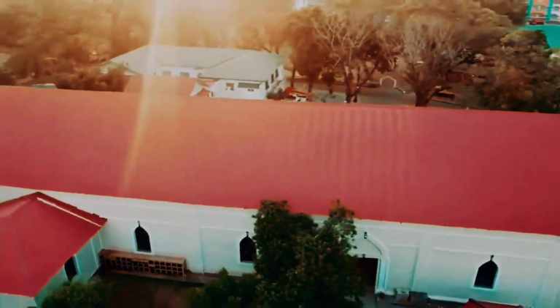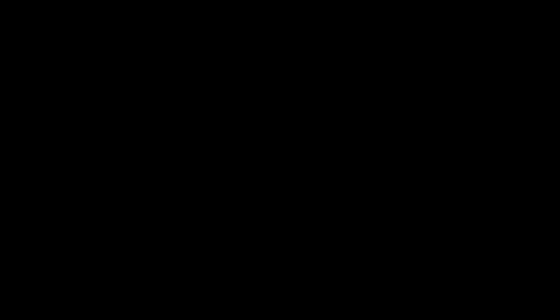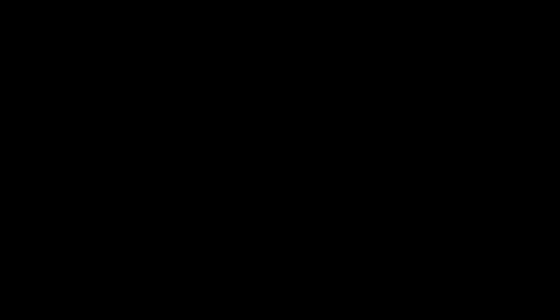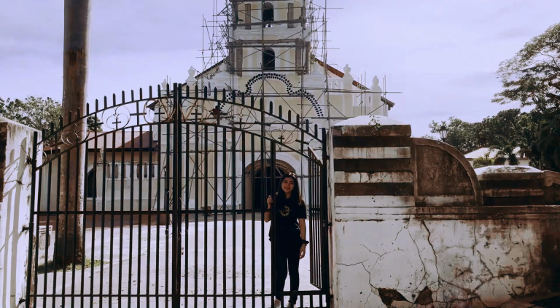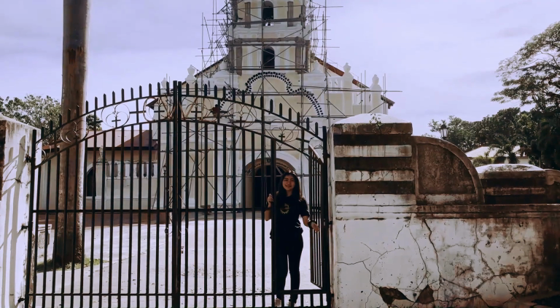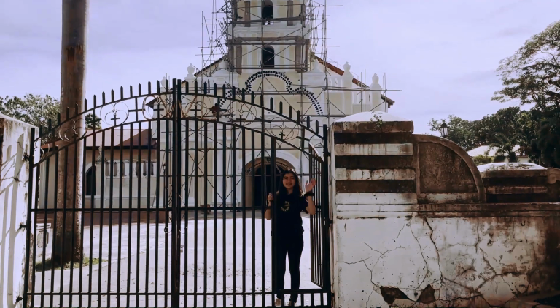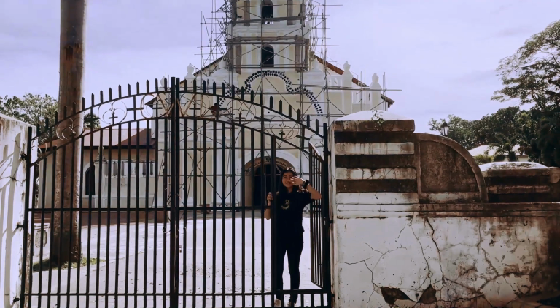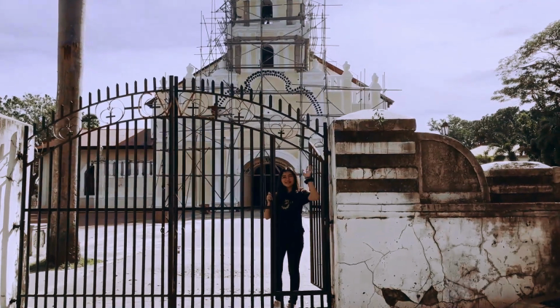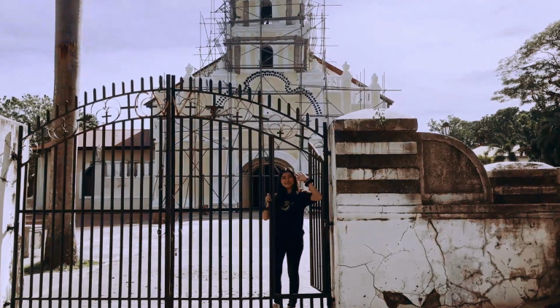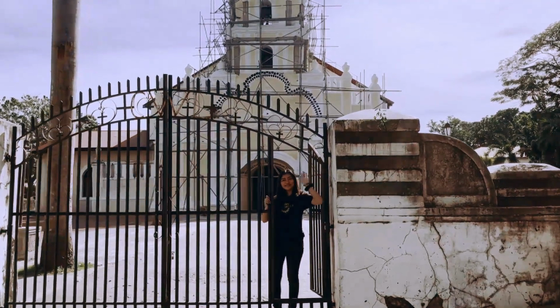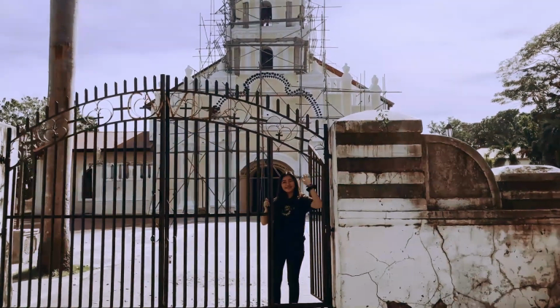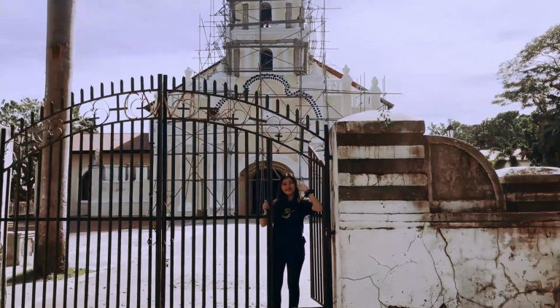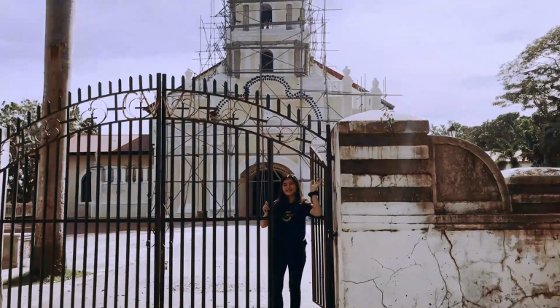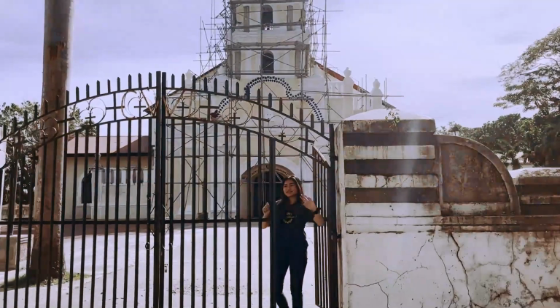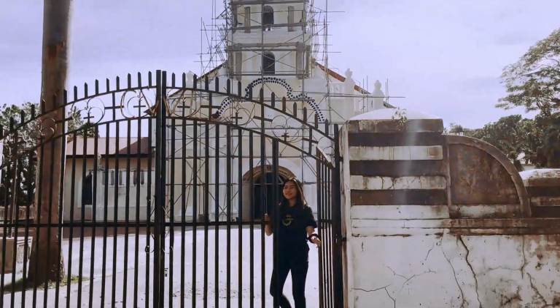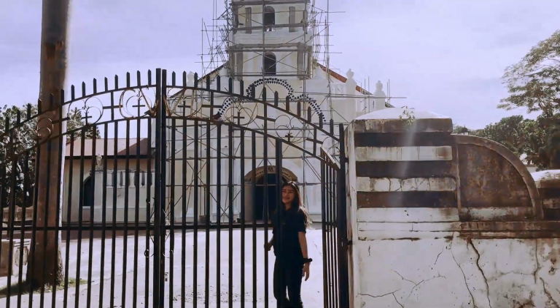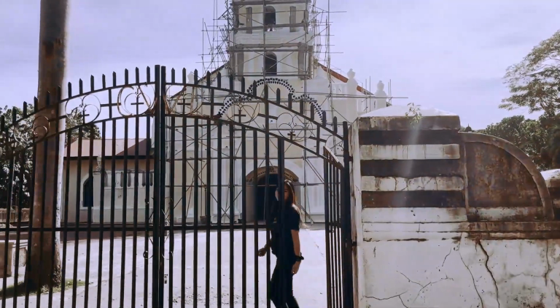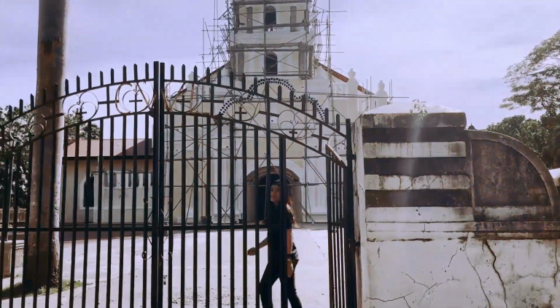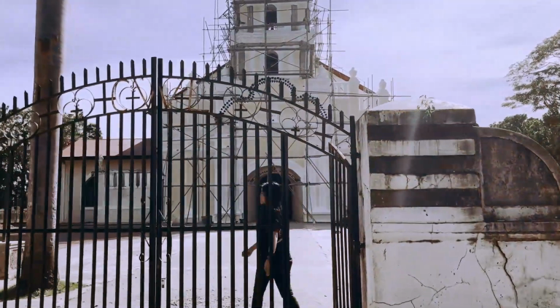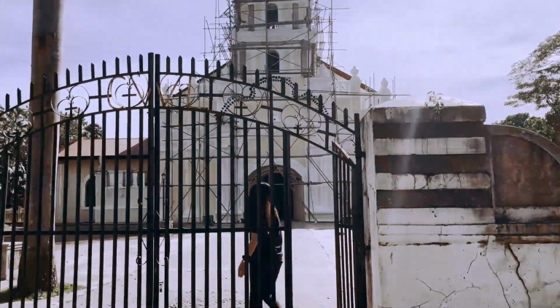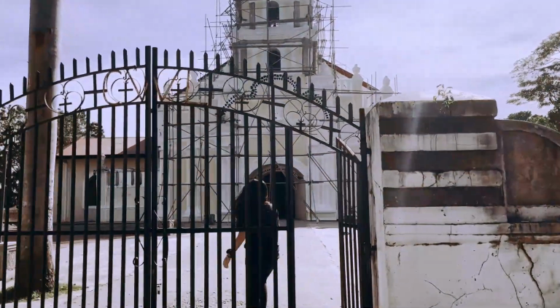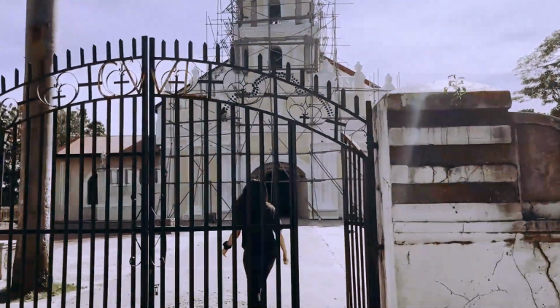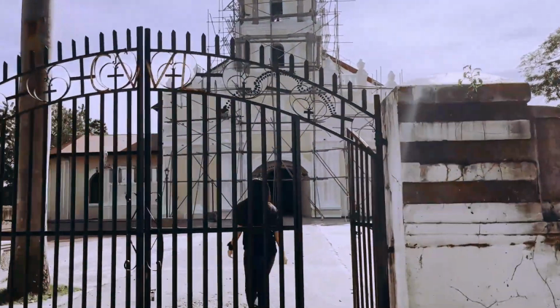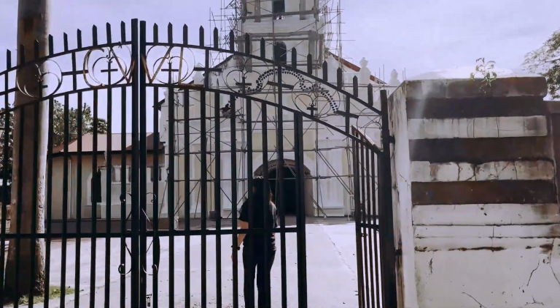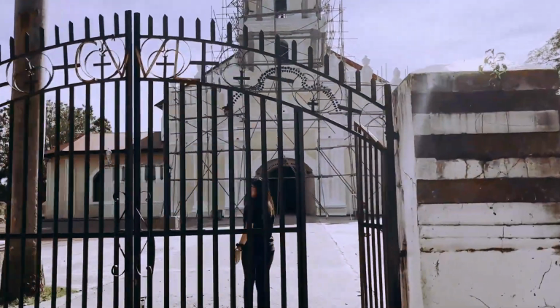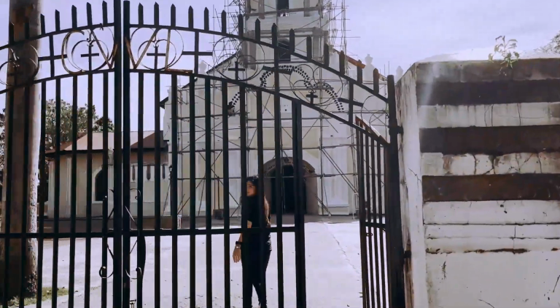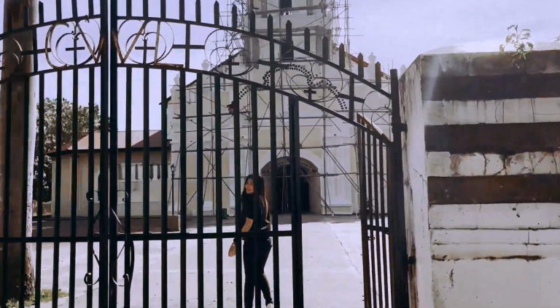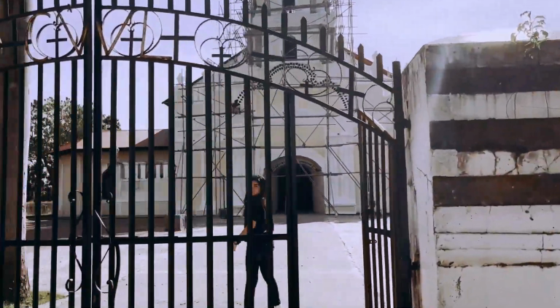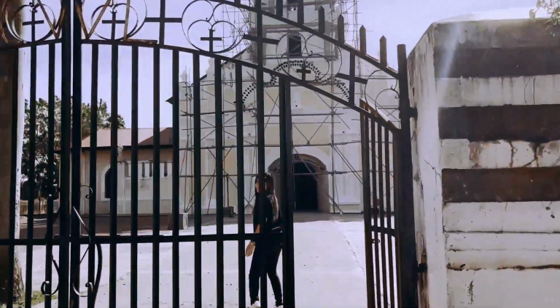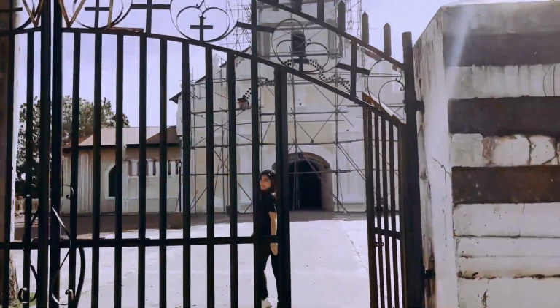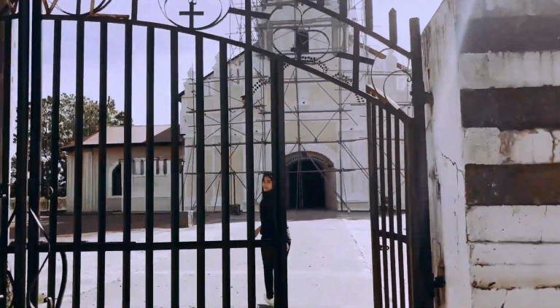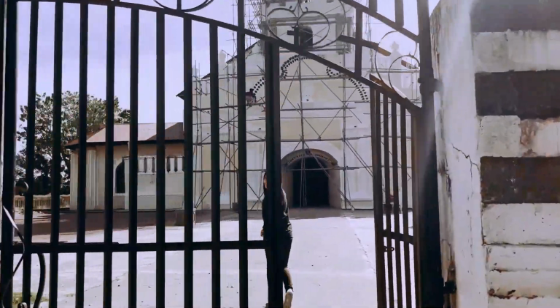Hello everyone. I am here to share a short background of Santo Domingo de Guzman Parish Church.